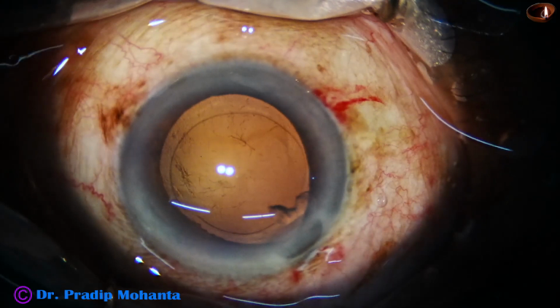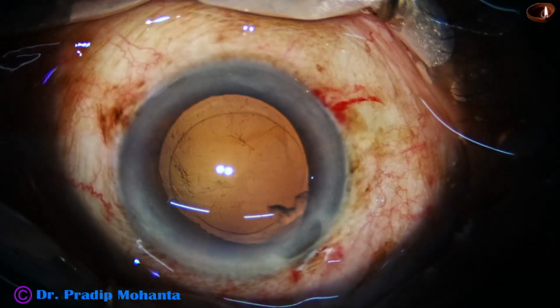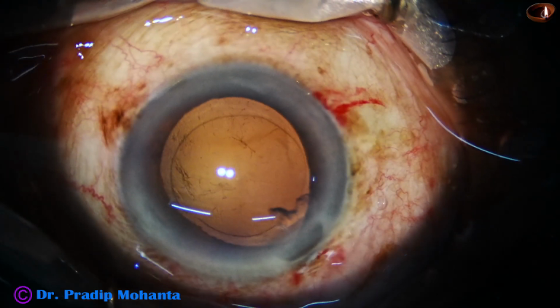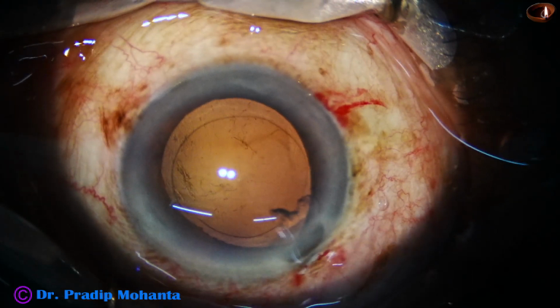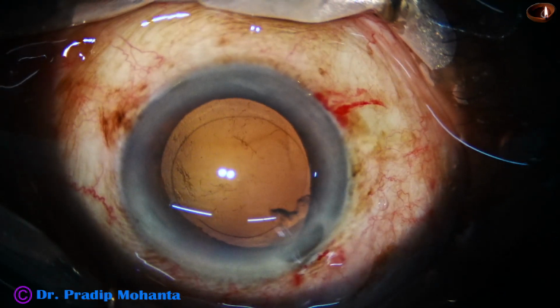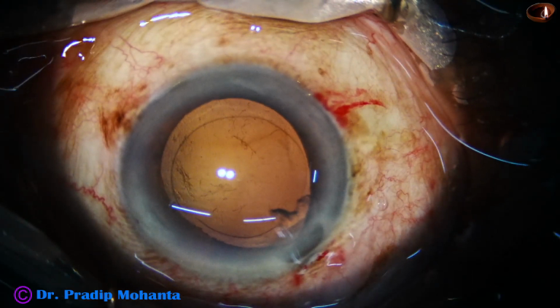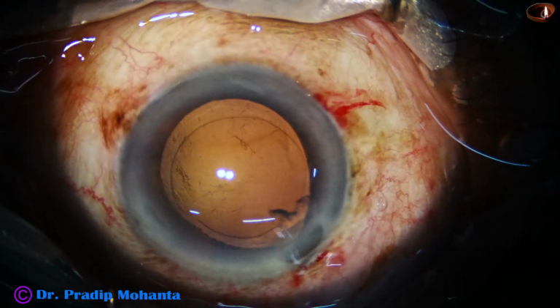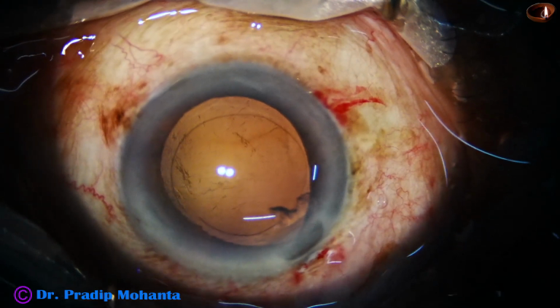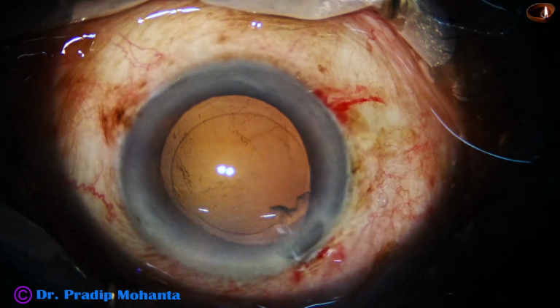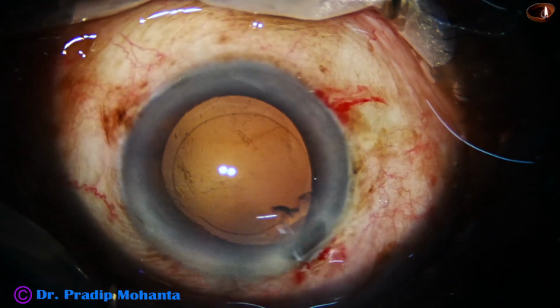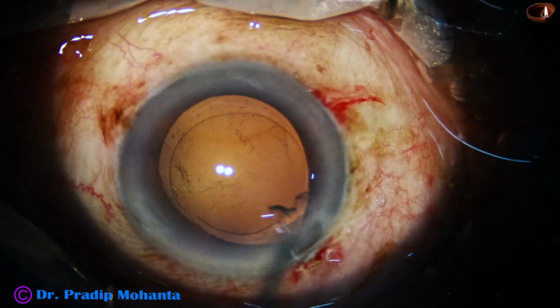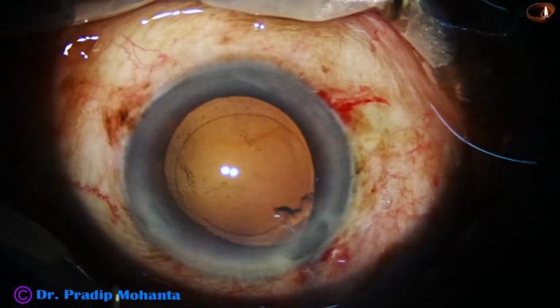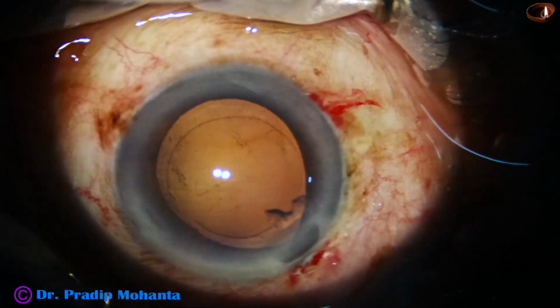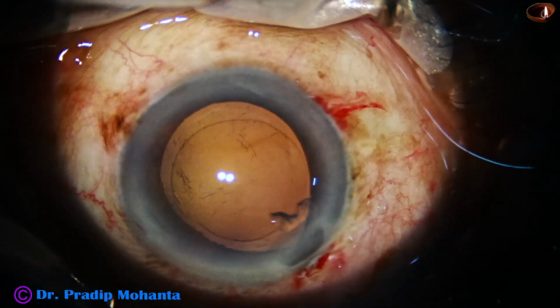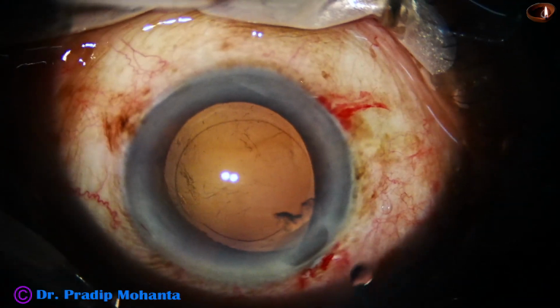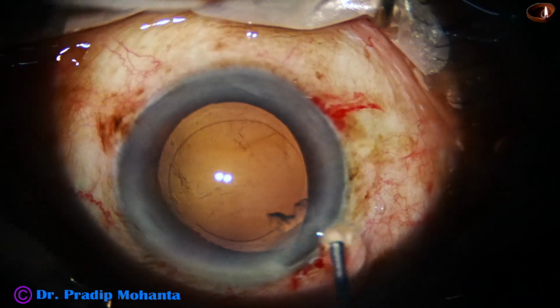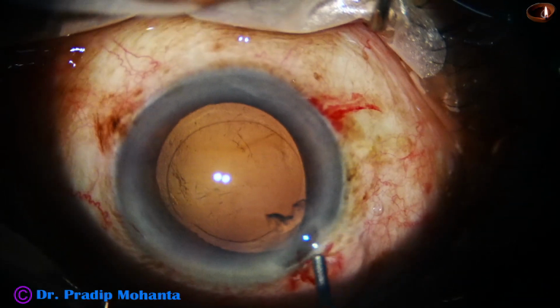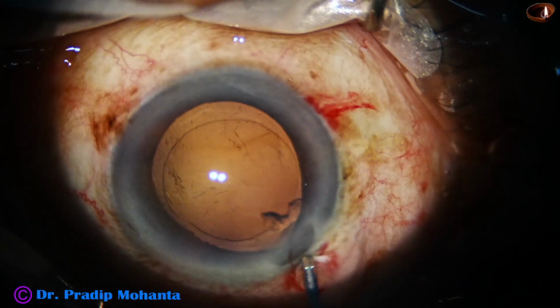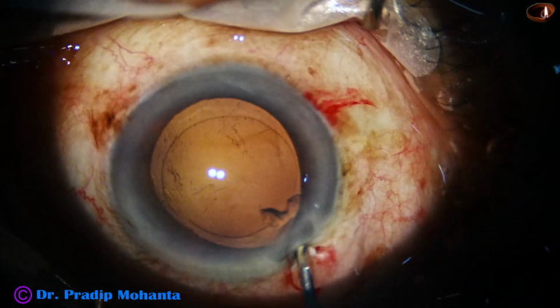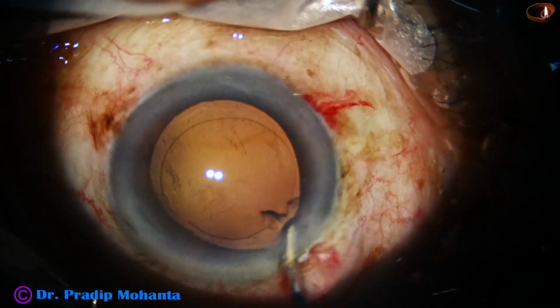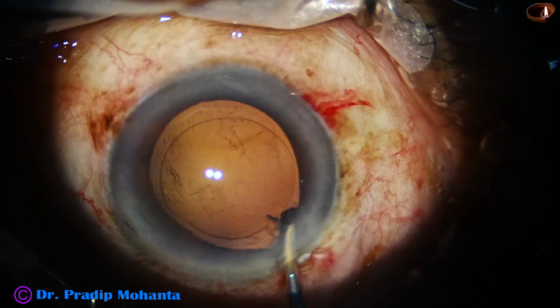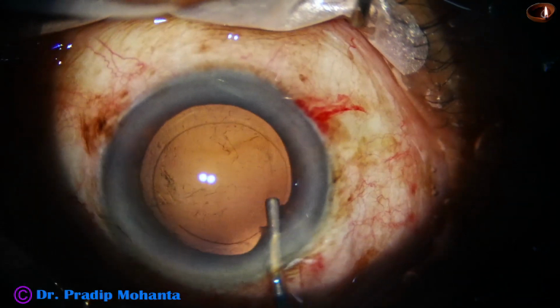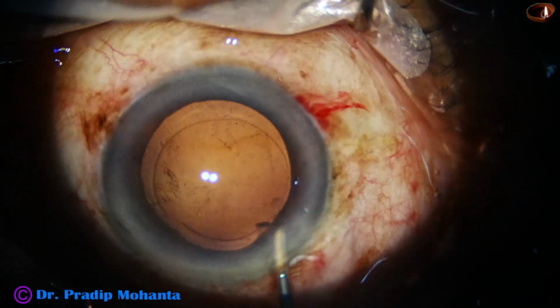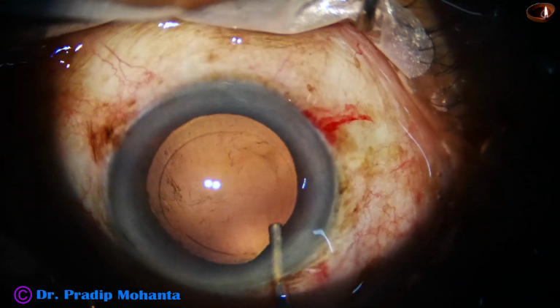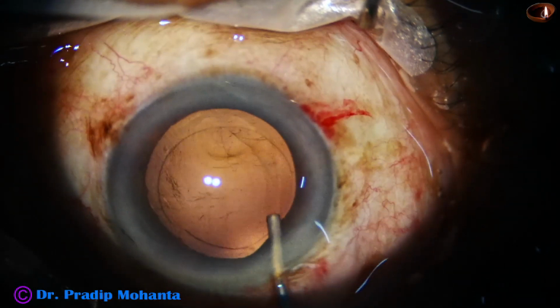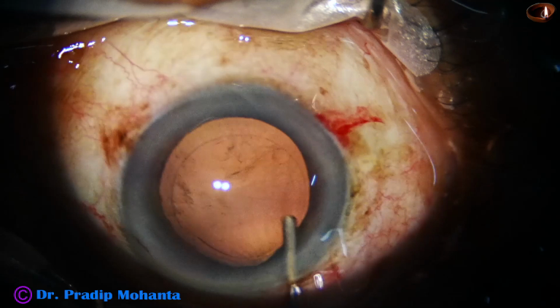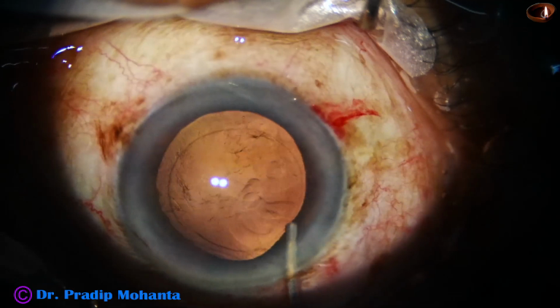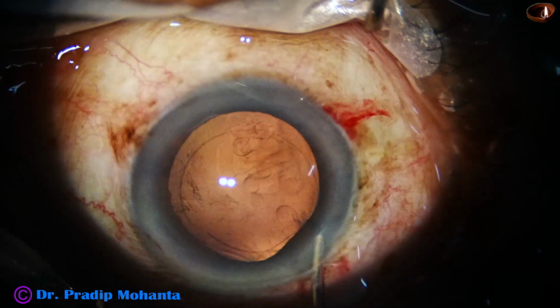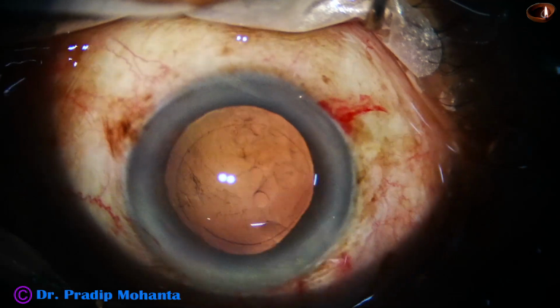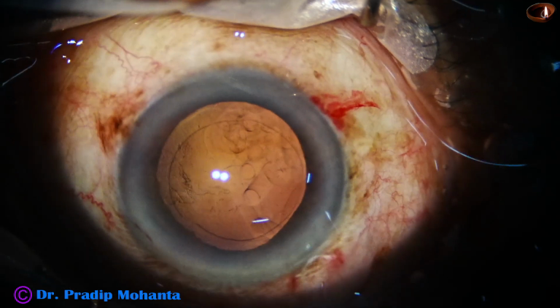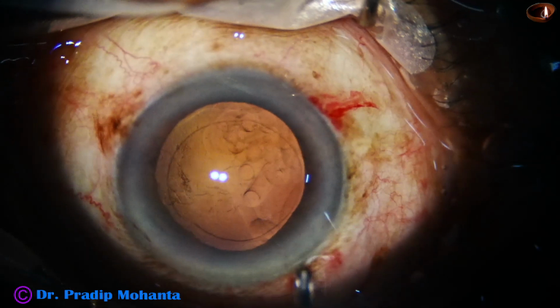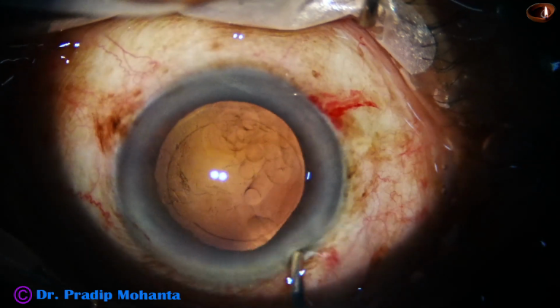There is a little bit of prolapse of the iris, so the iris may be a bit floppy.